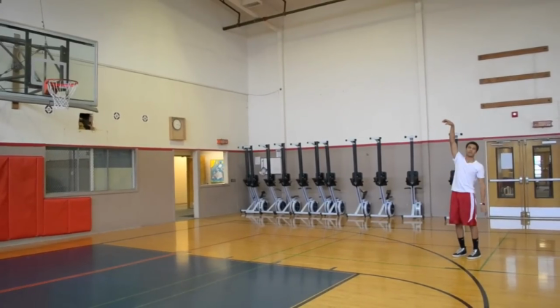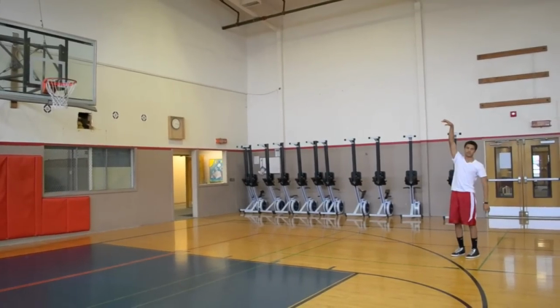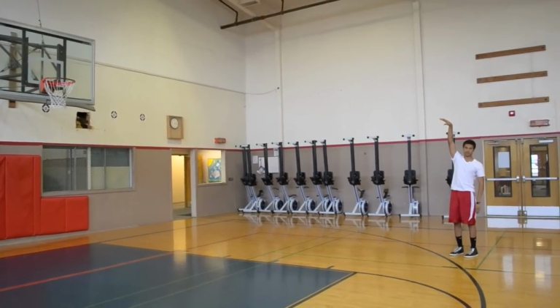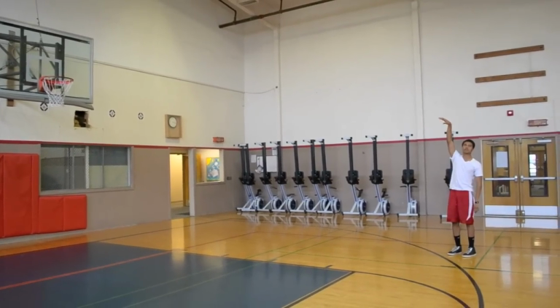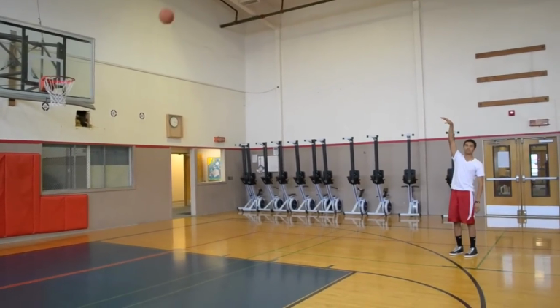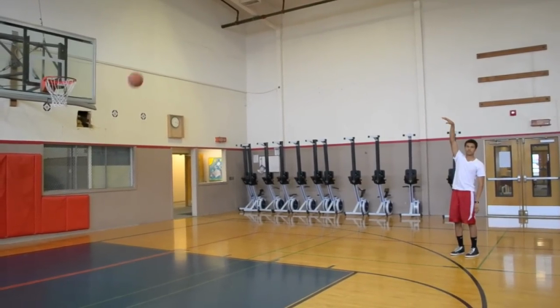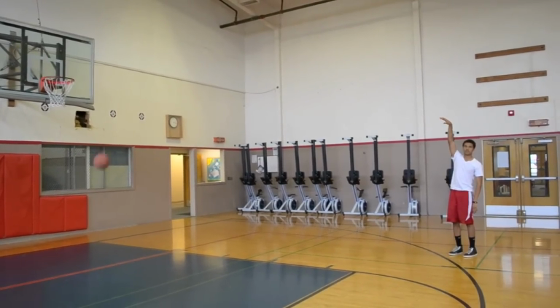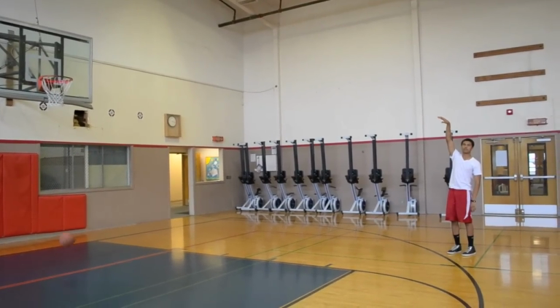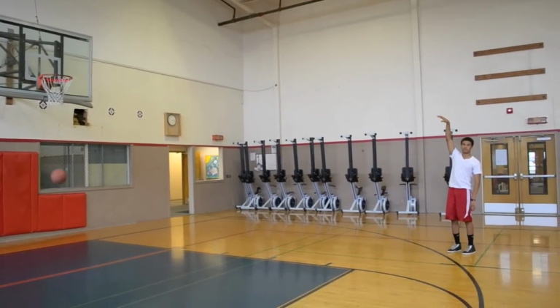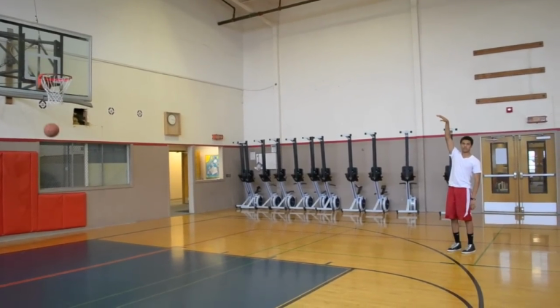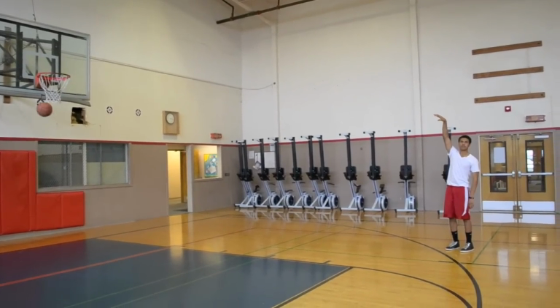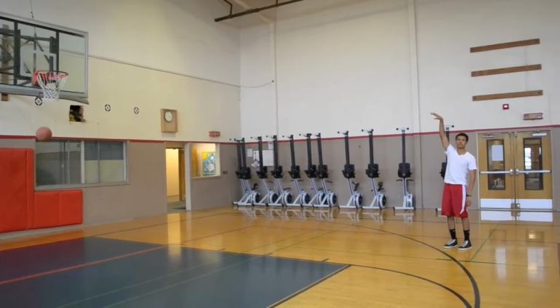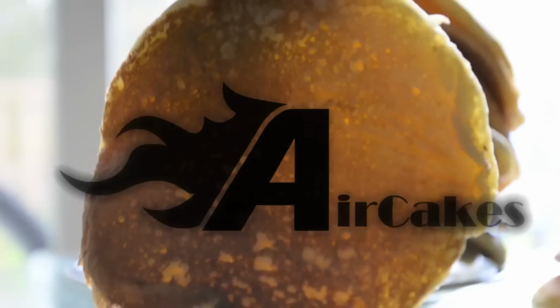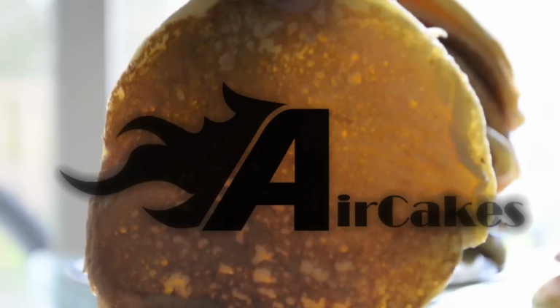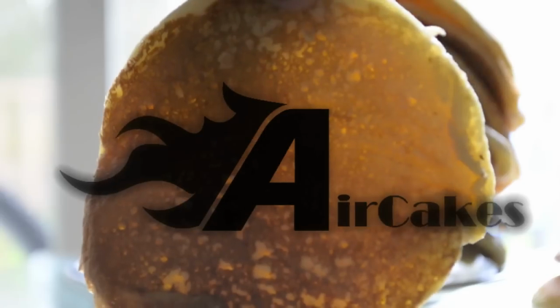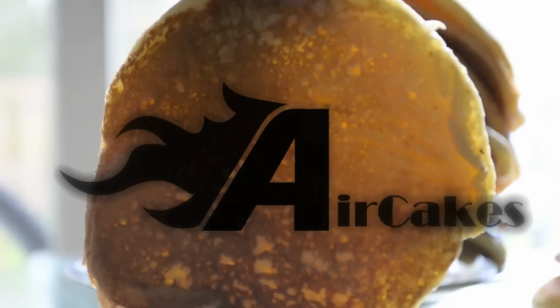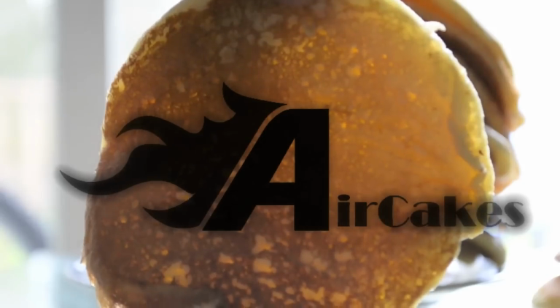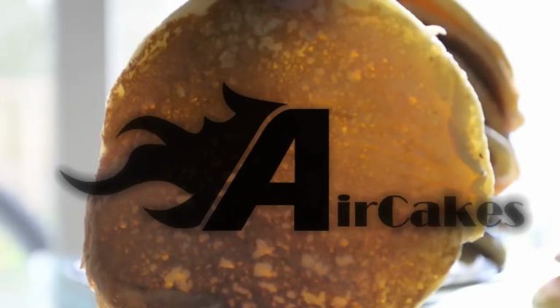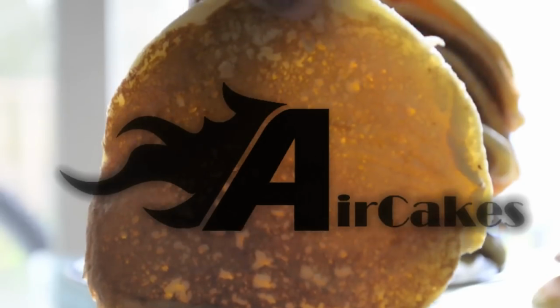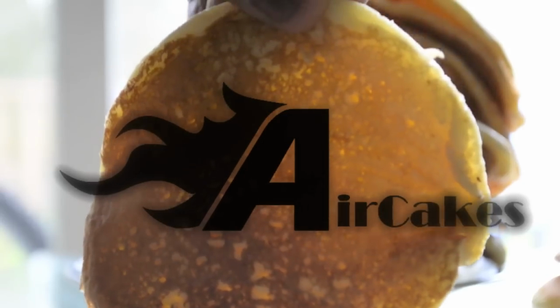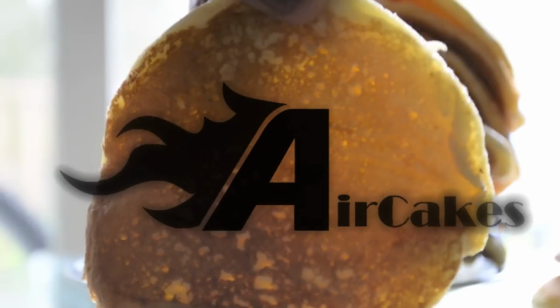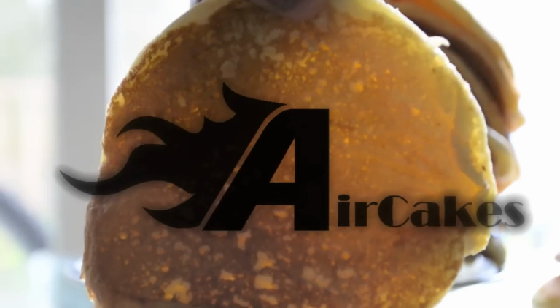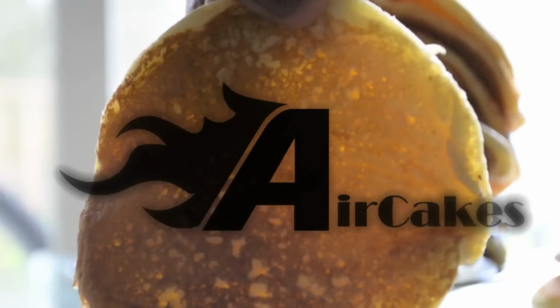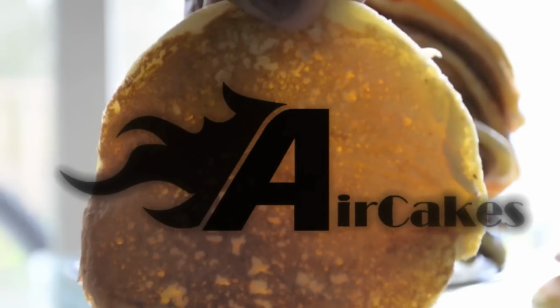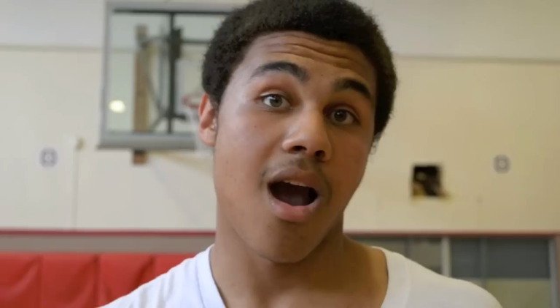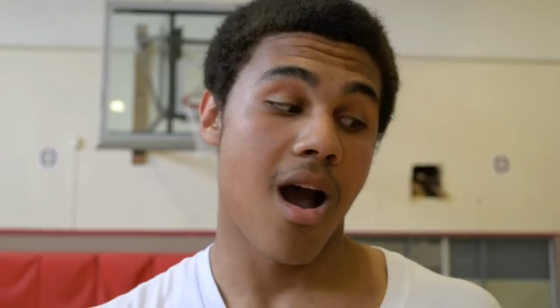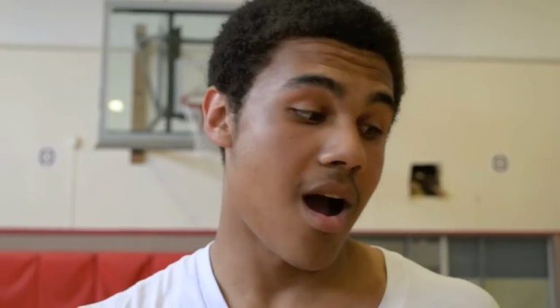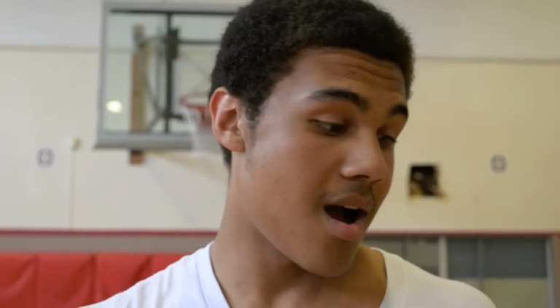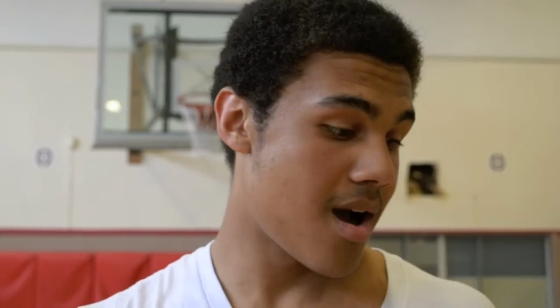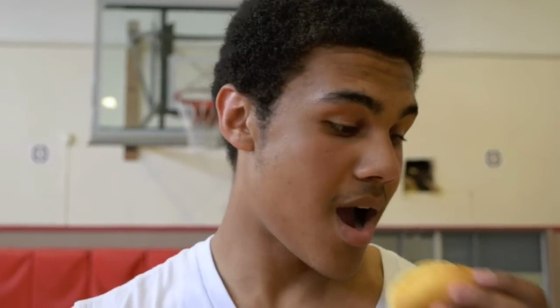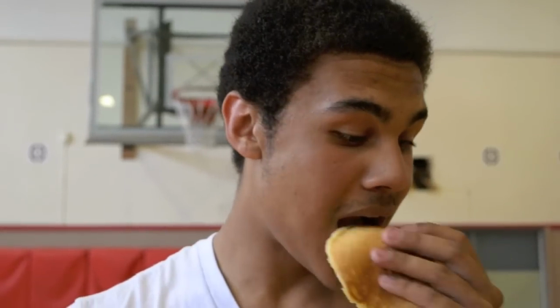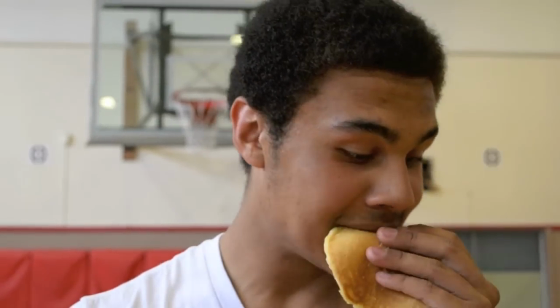Let's be real. You suck. But let me show you a revolutionary product called Air Cakes. Here, try one.